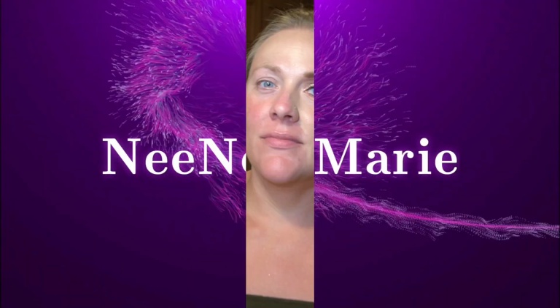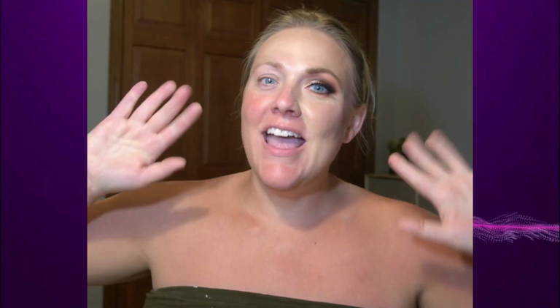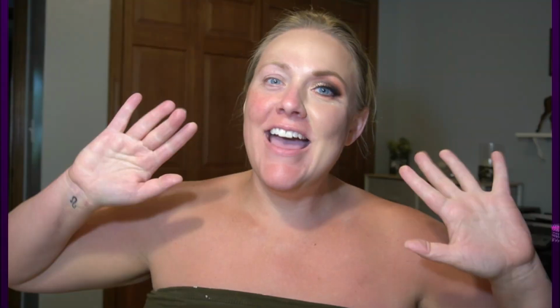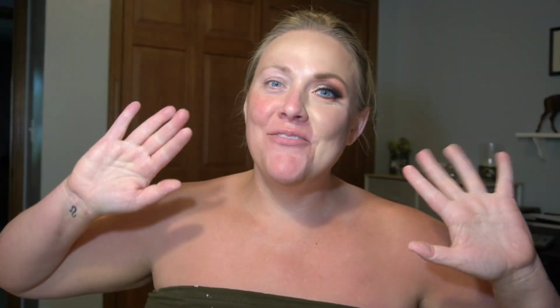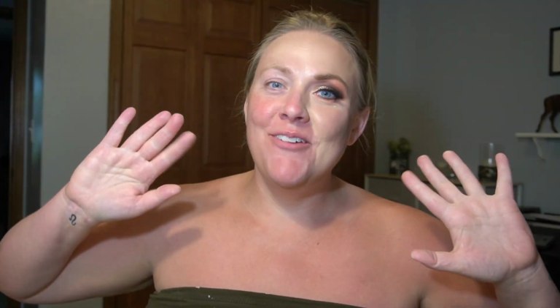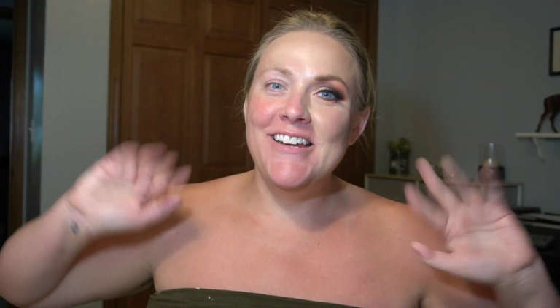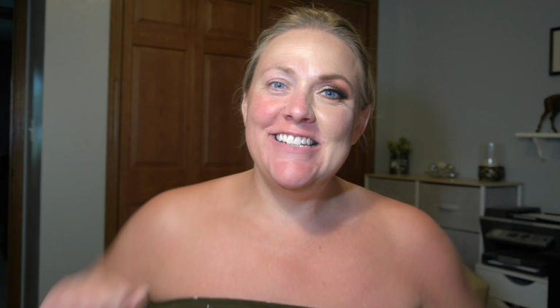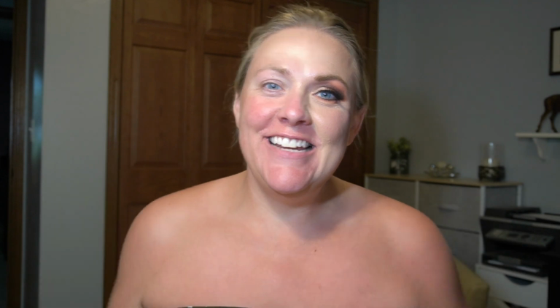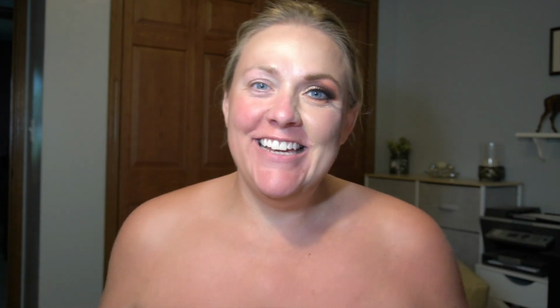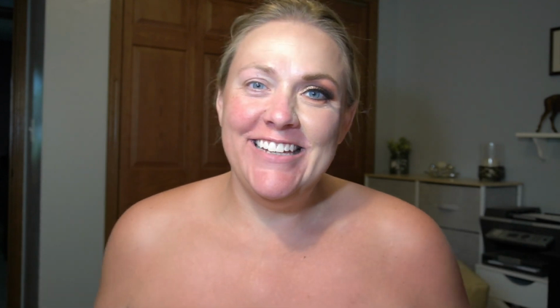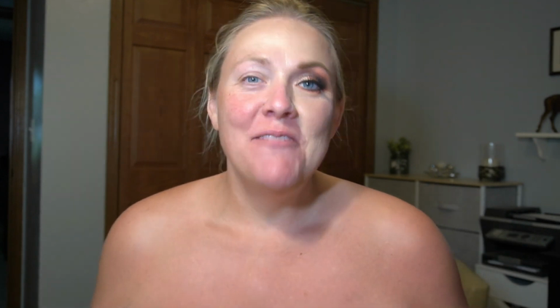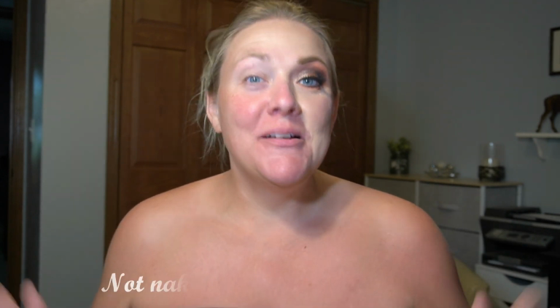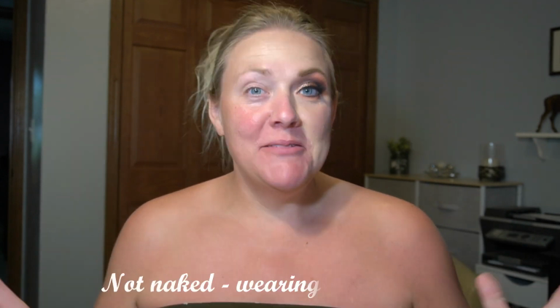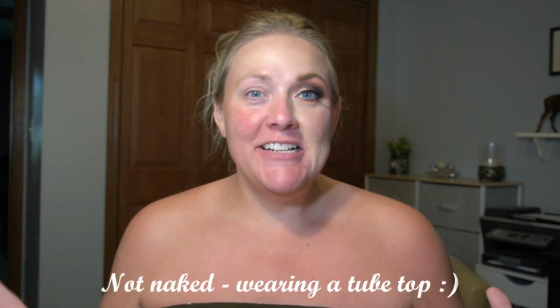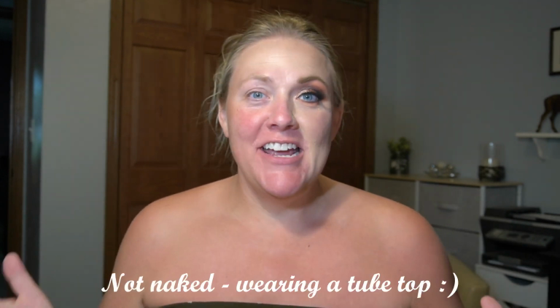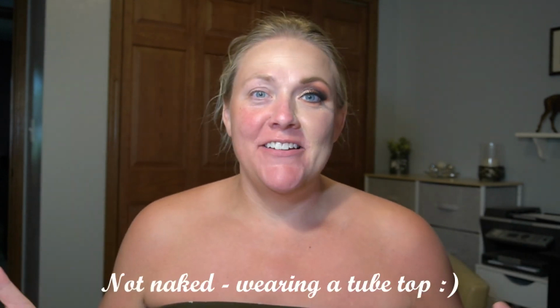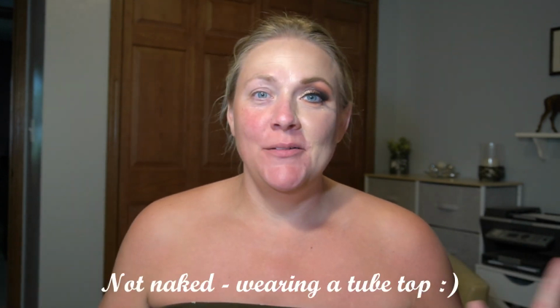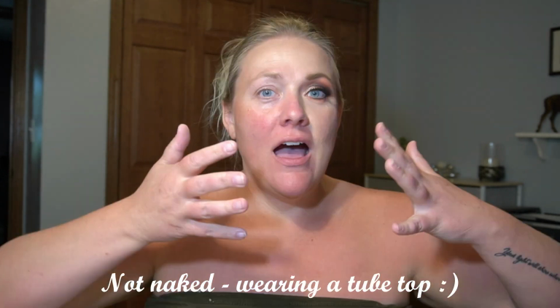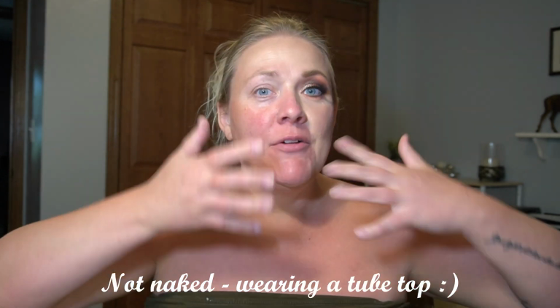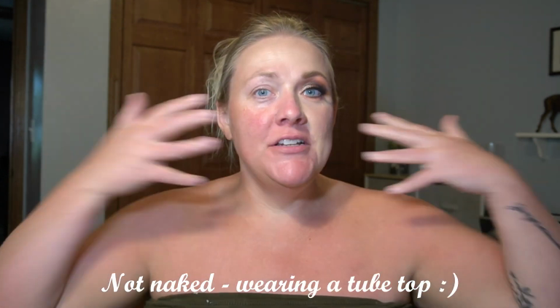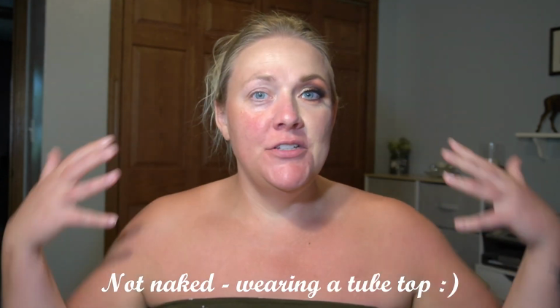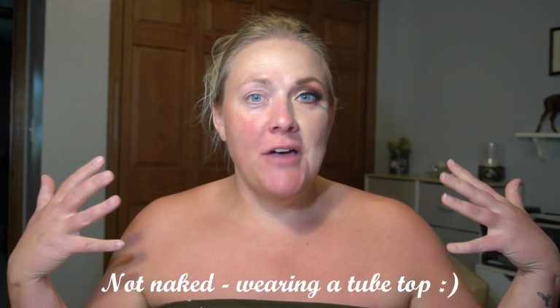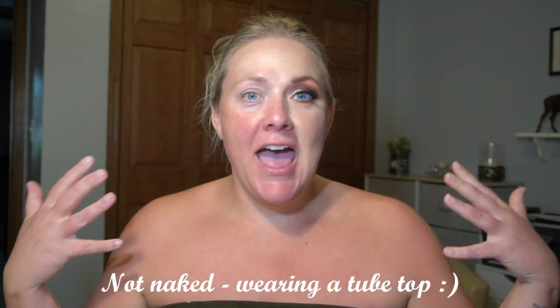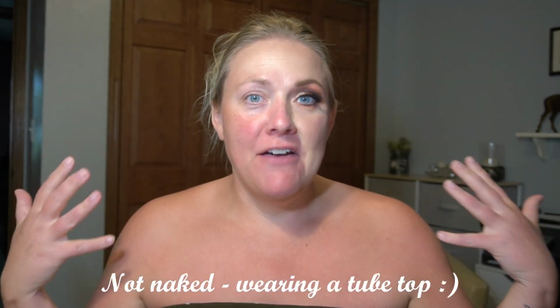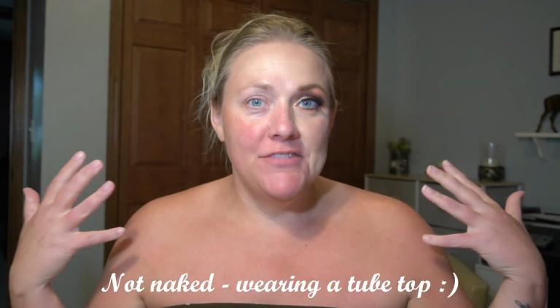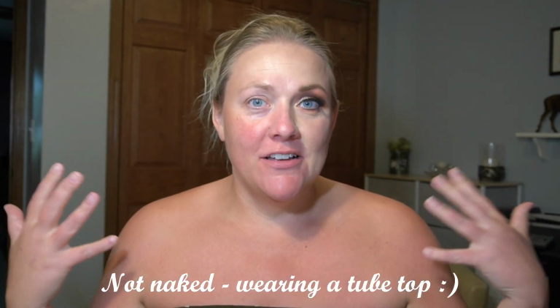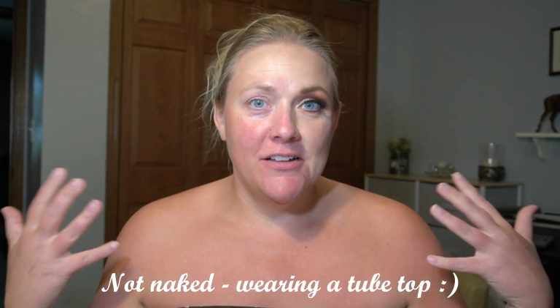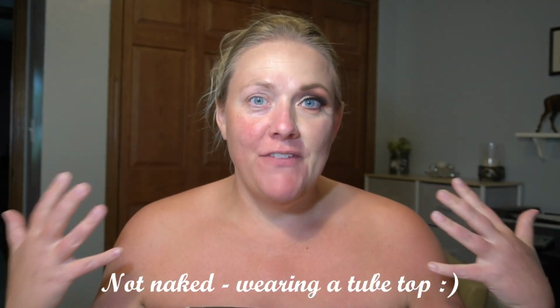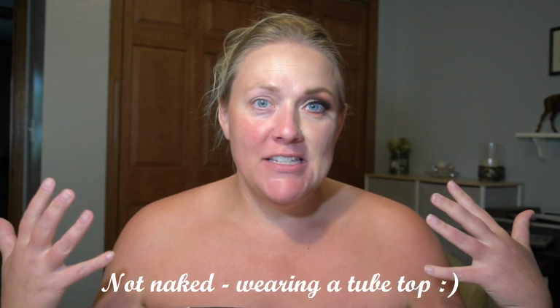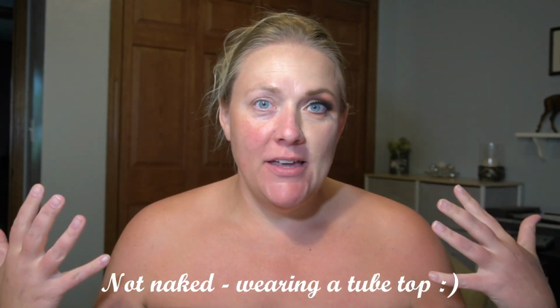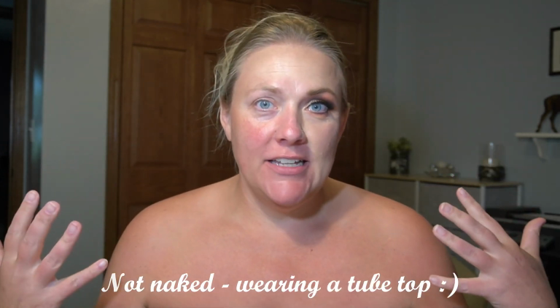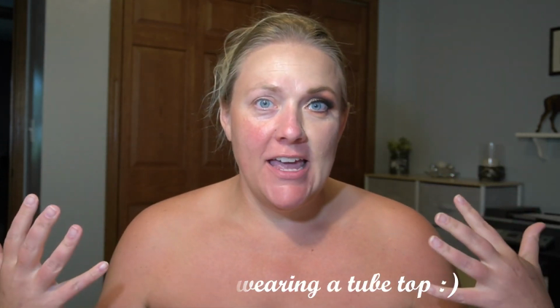Hi everyone, it's NeNe. Welcome to my channel. I'm going to do a half skull face paint today.